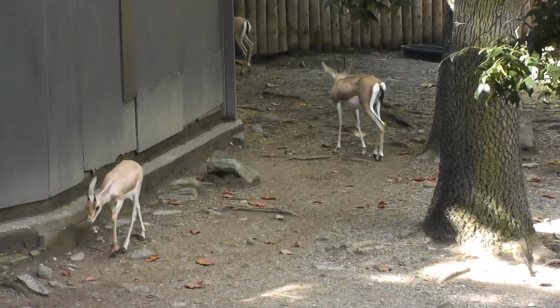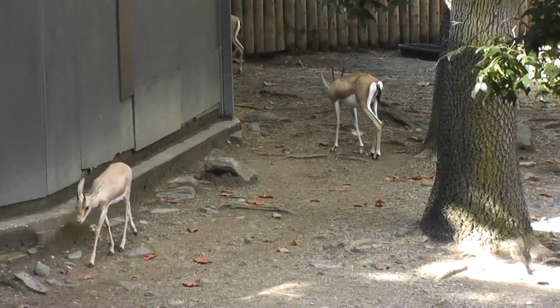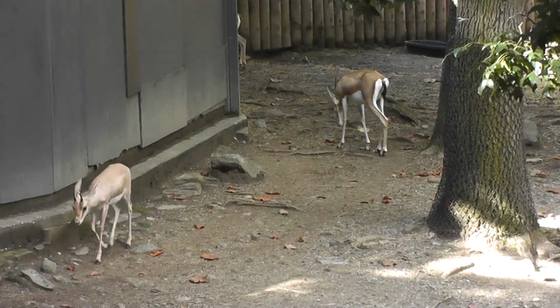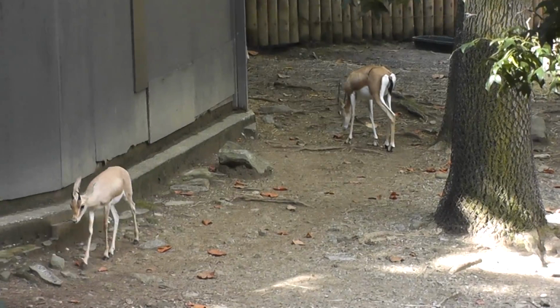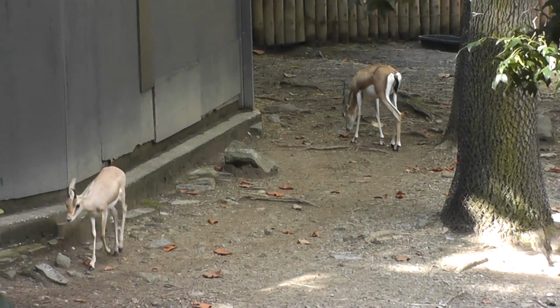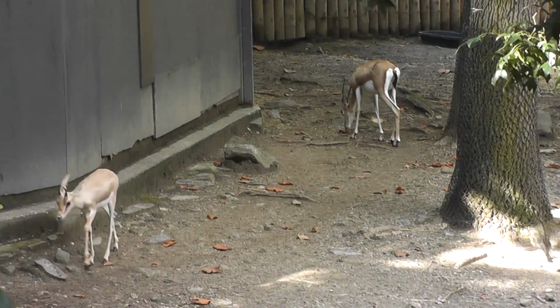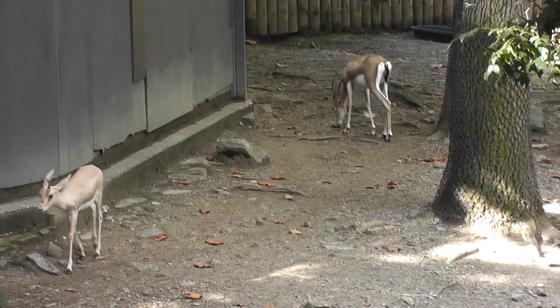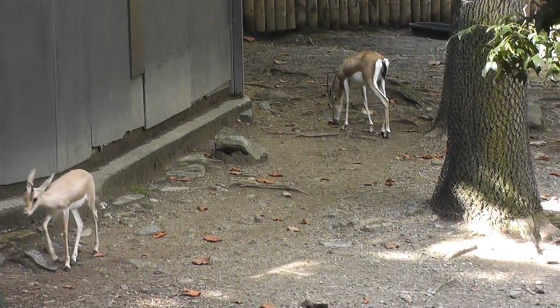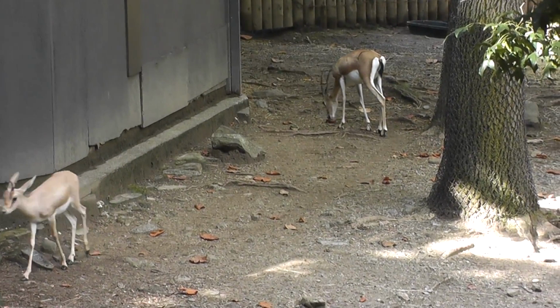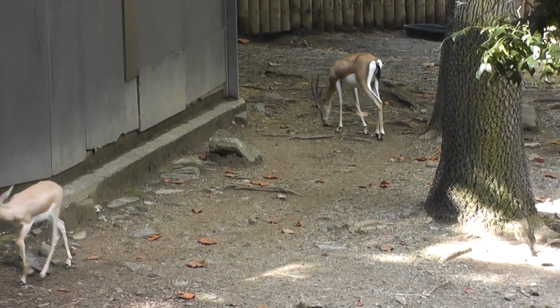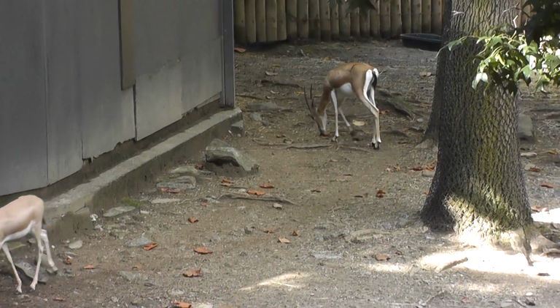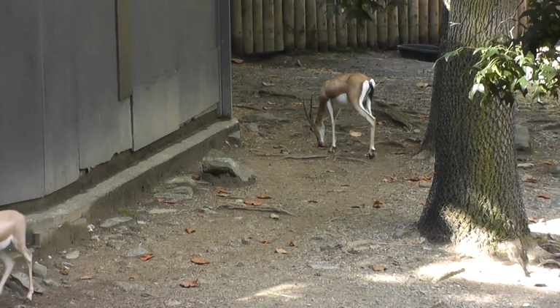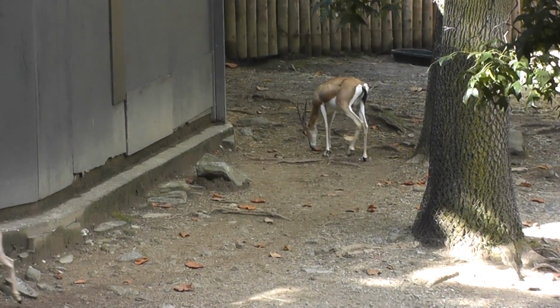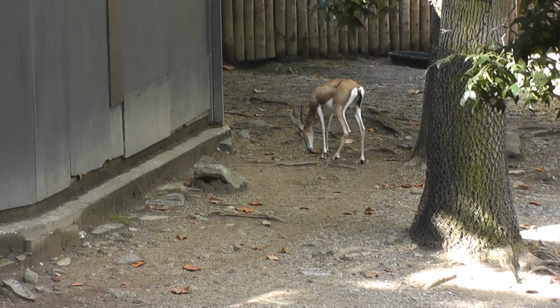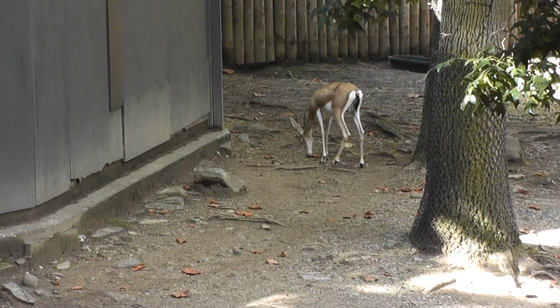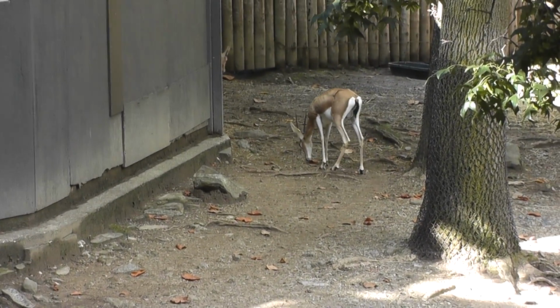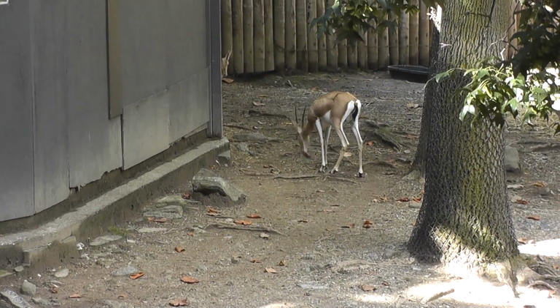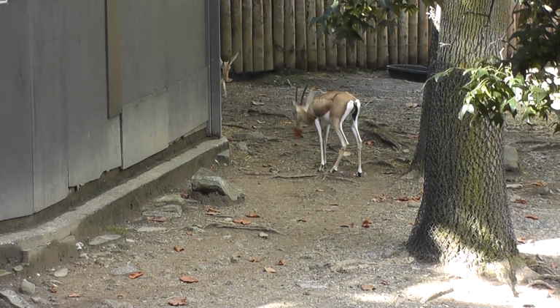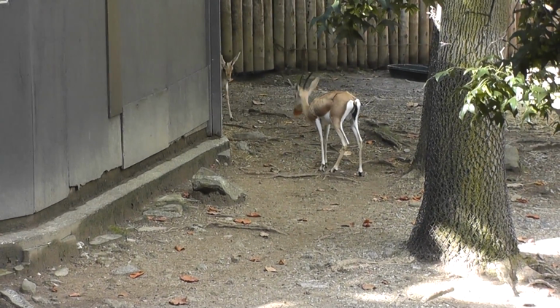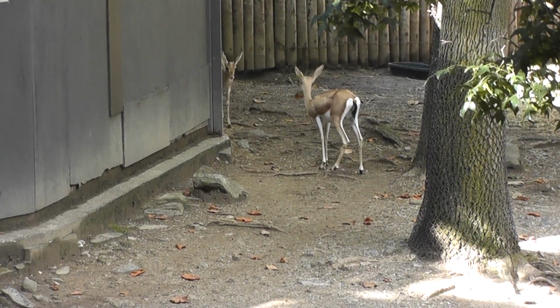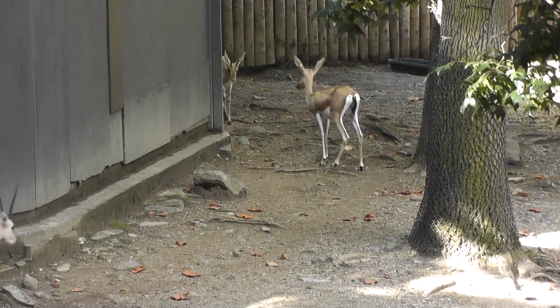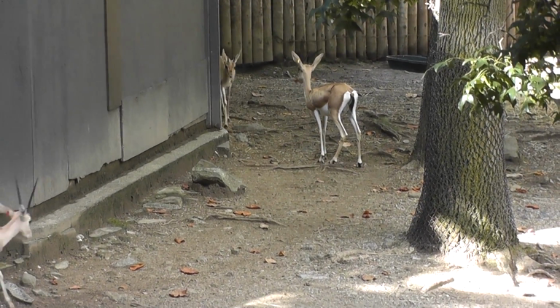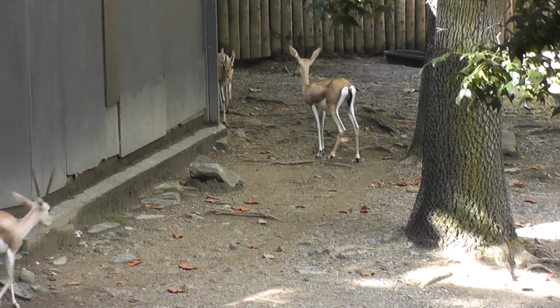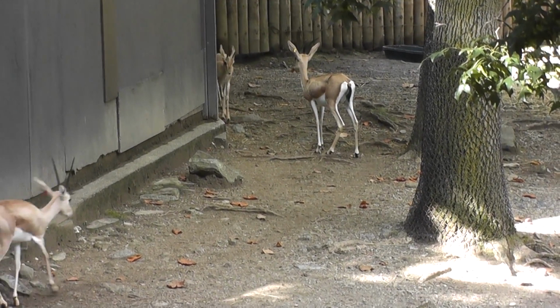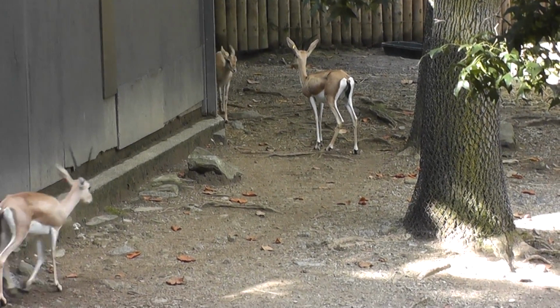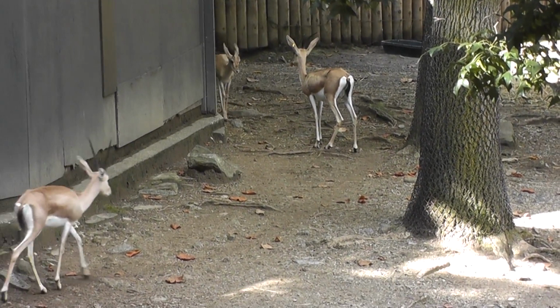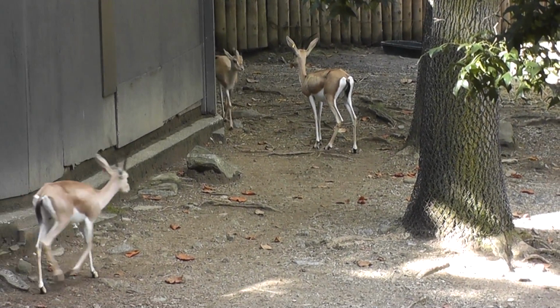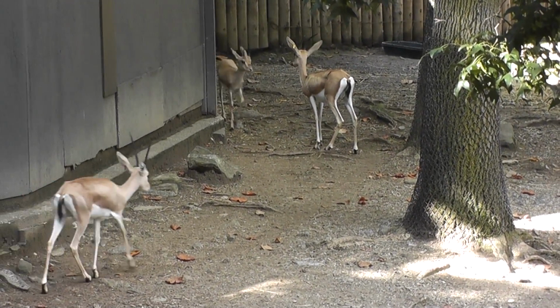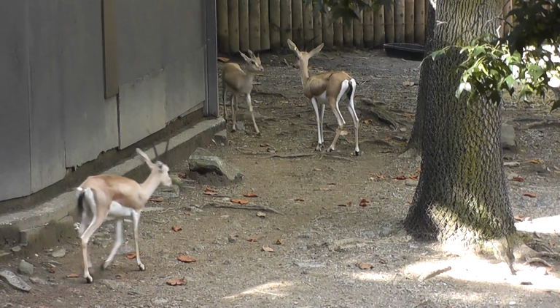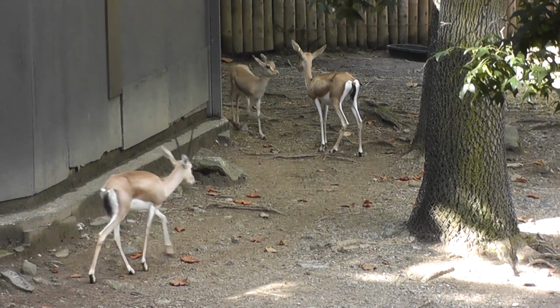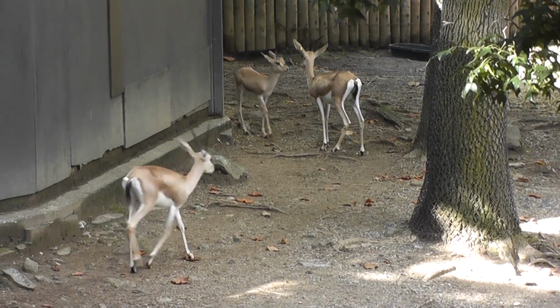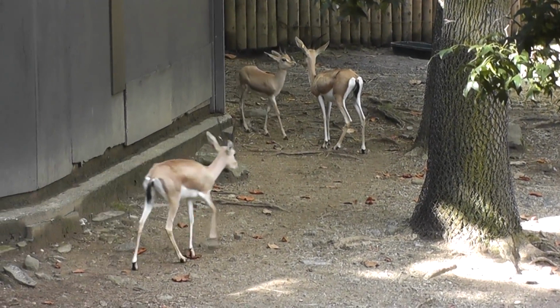Here we're looking at, on location at the Bronx Zoo, the Slenderhorn Gazelle.